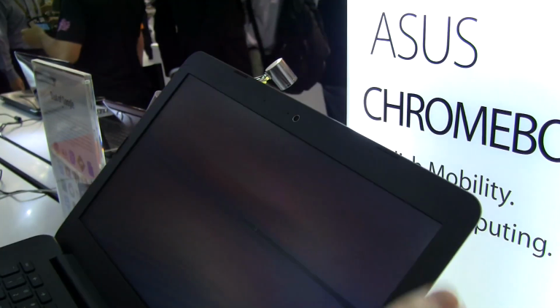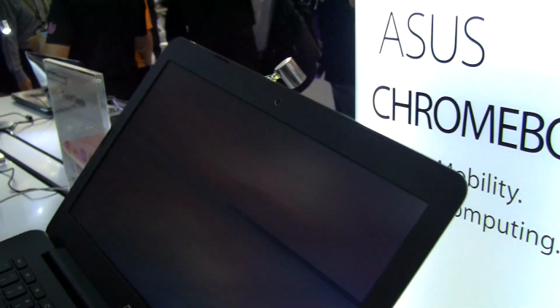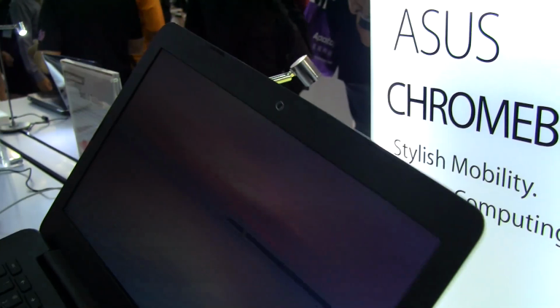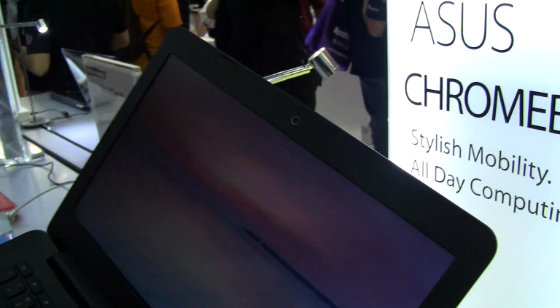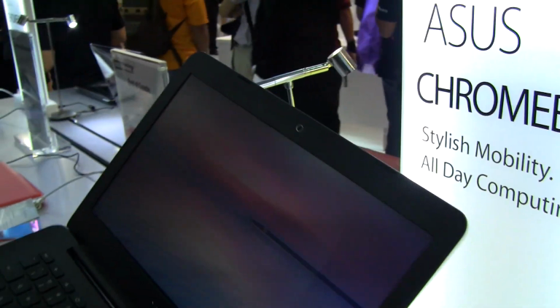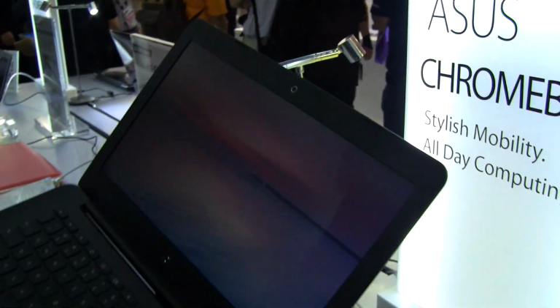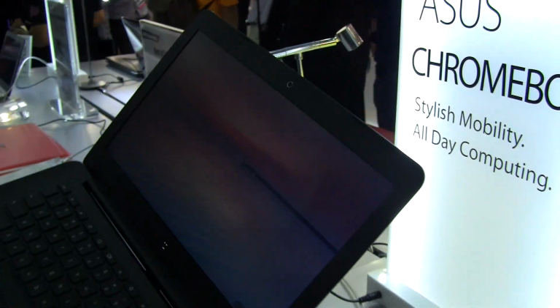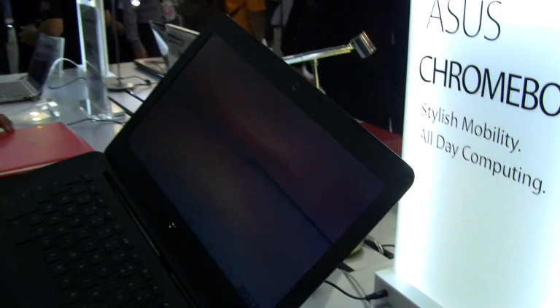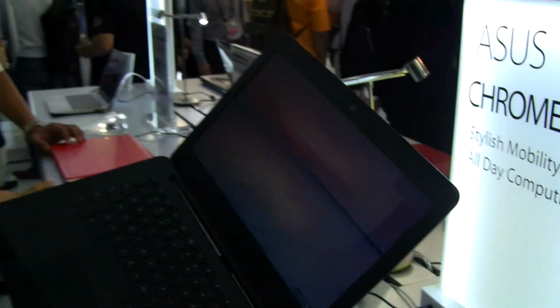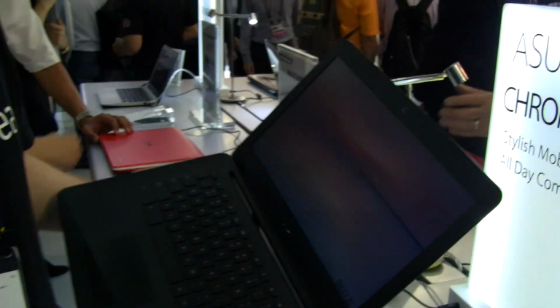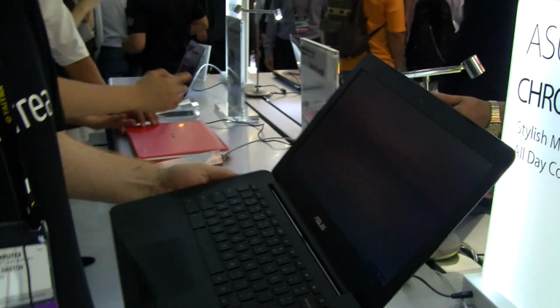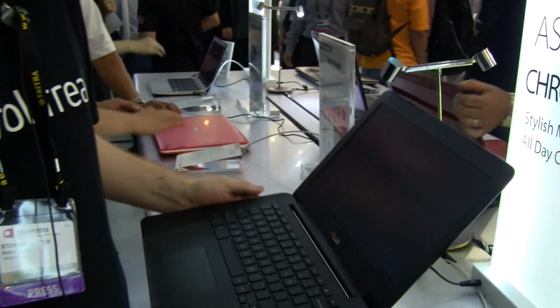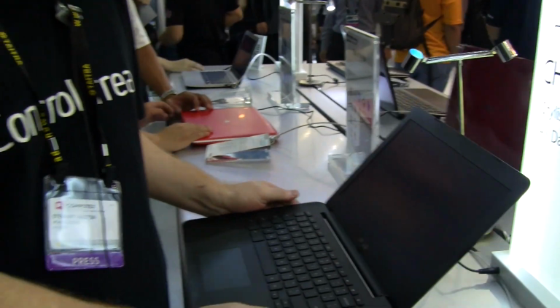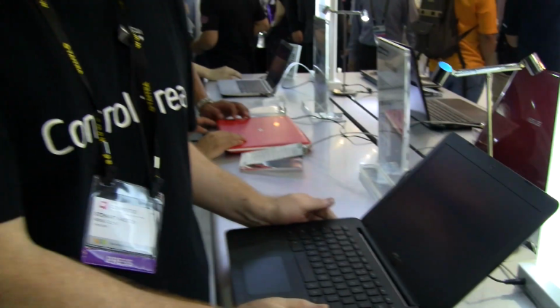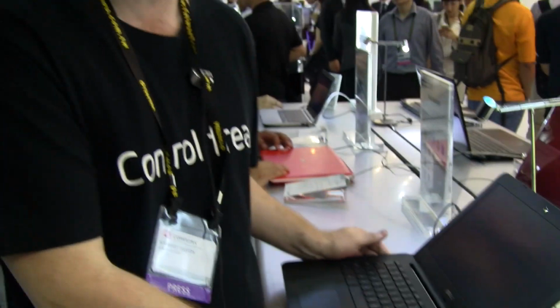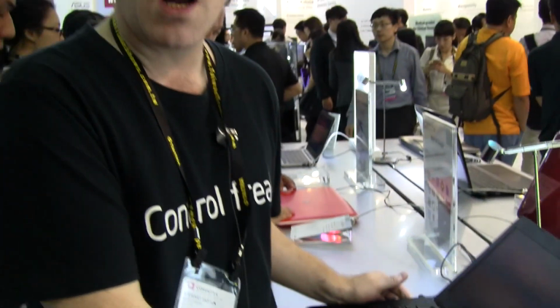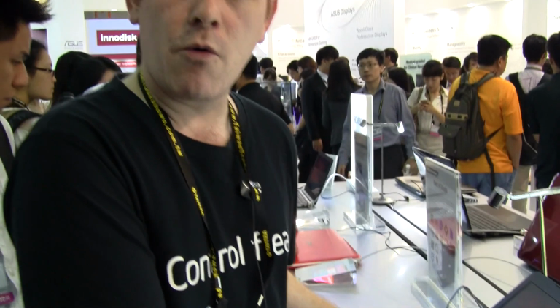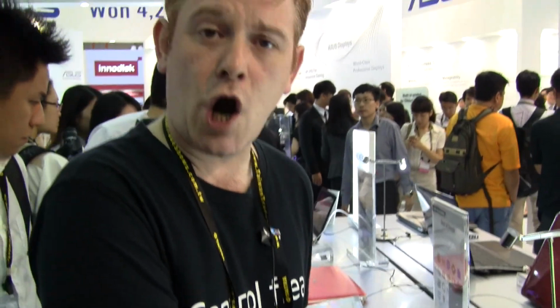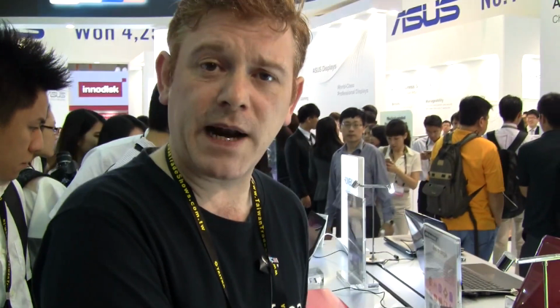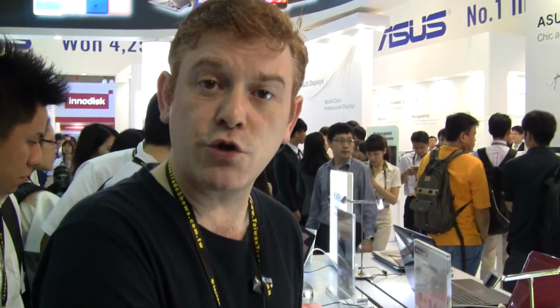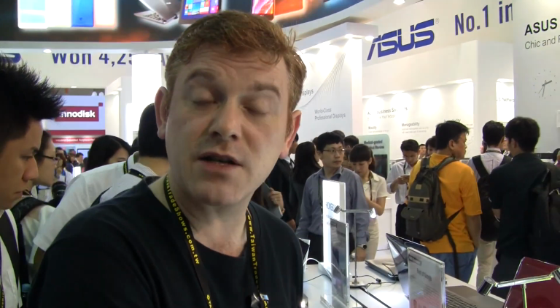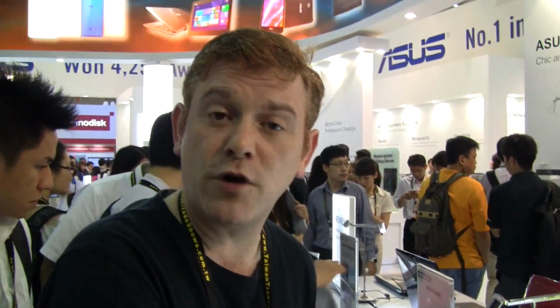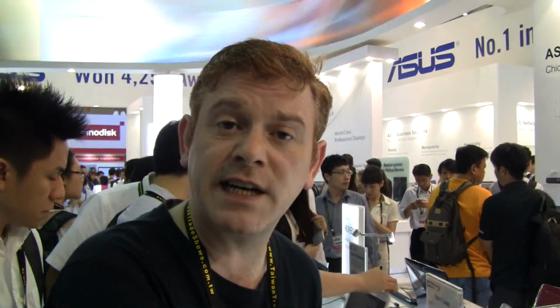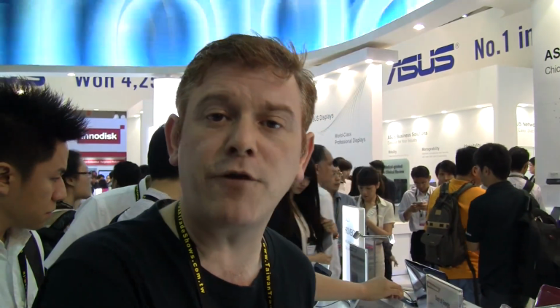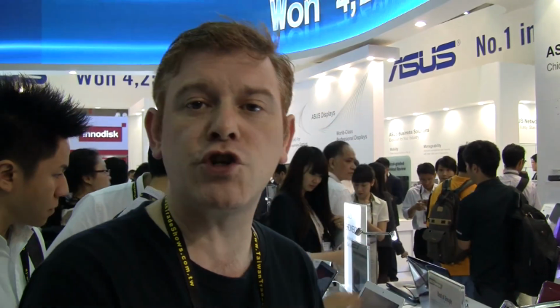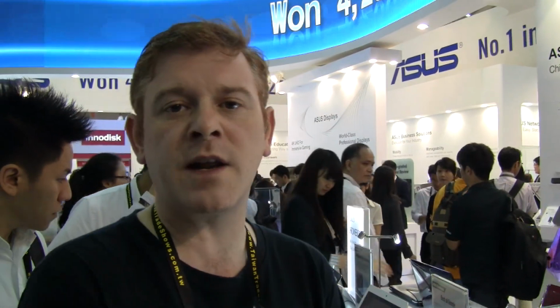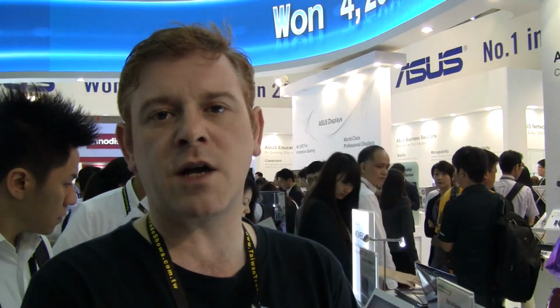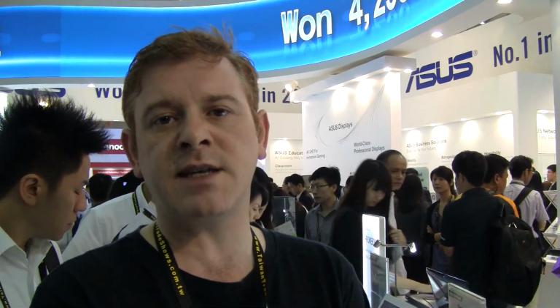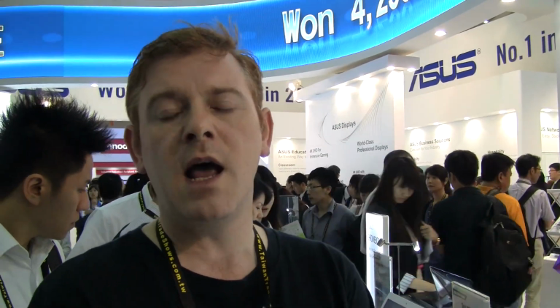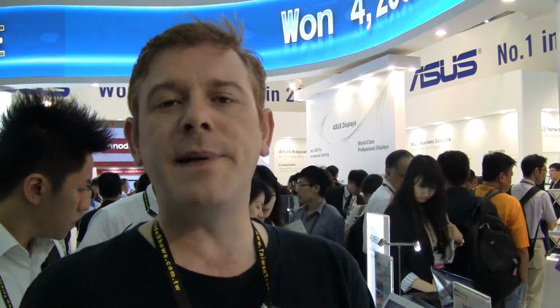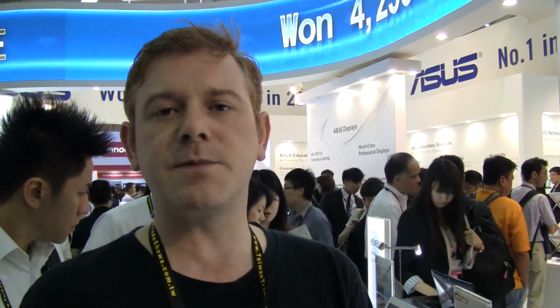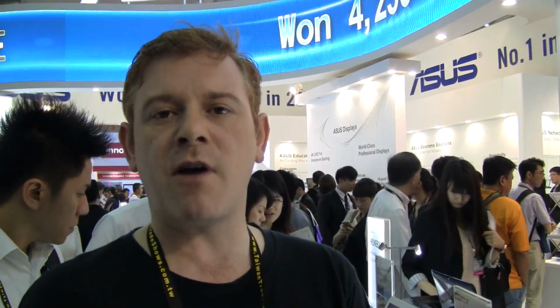Anyway, there we have it — this is the ASUS Chromebook C300. We're at Computex 2014. If you're enjoying this content, please subscribe.